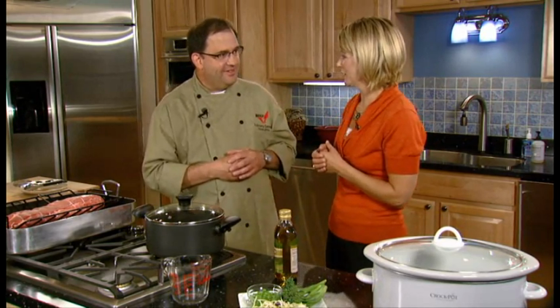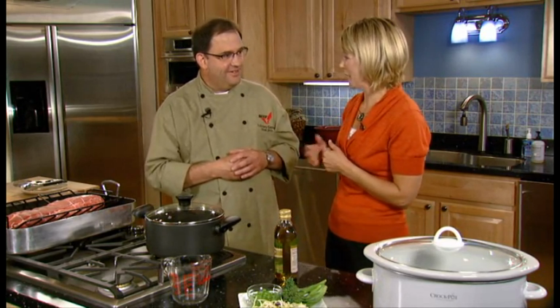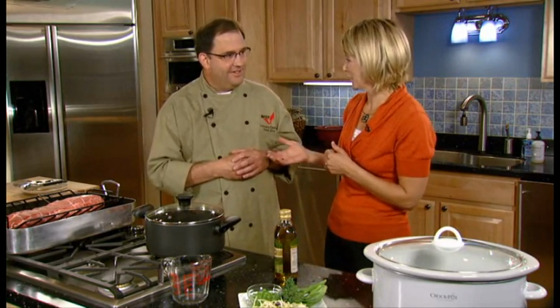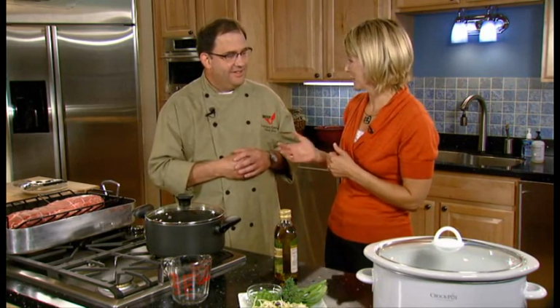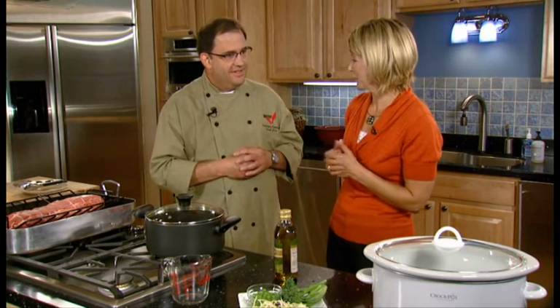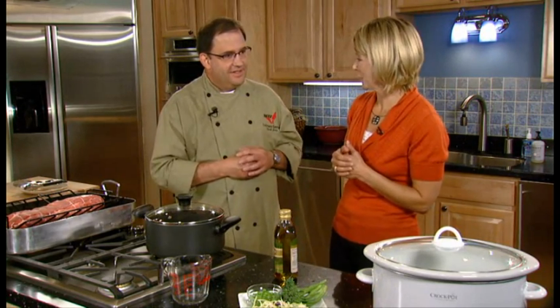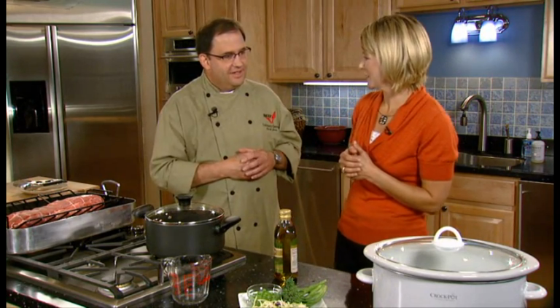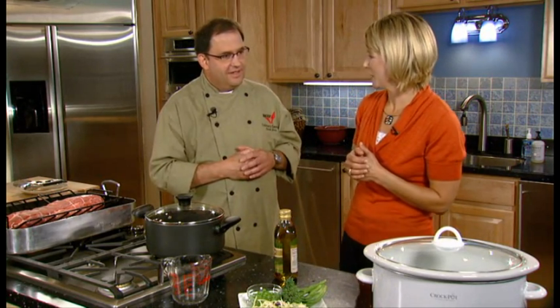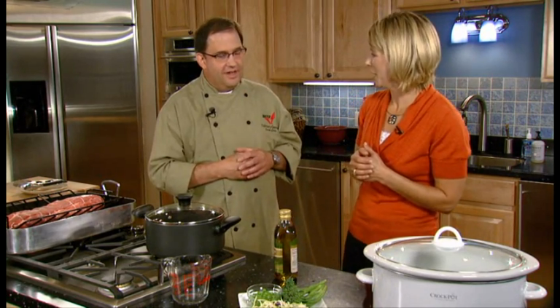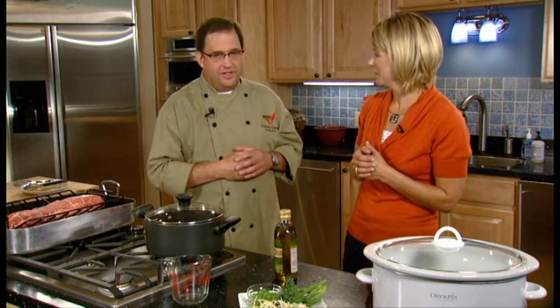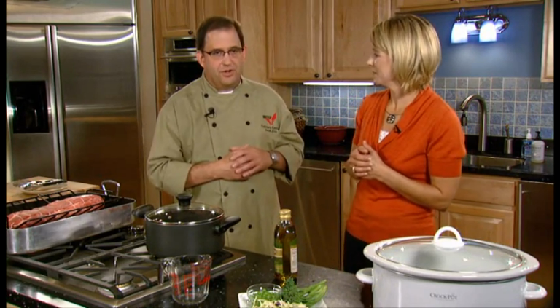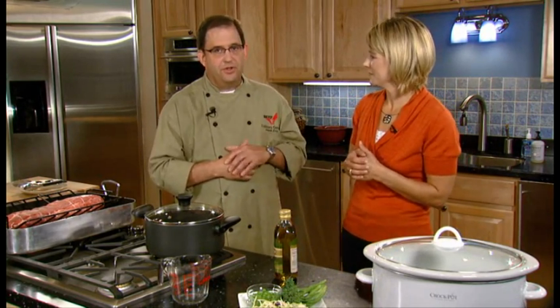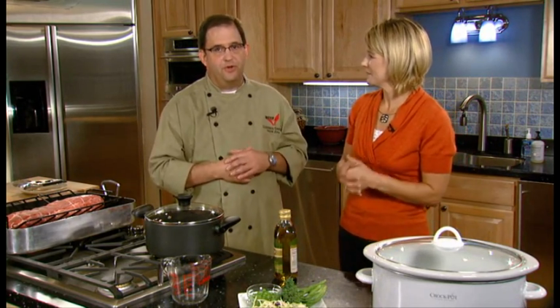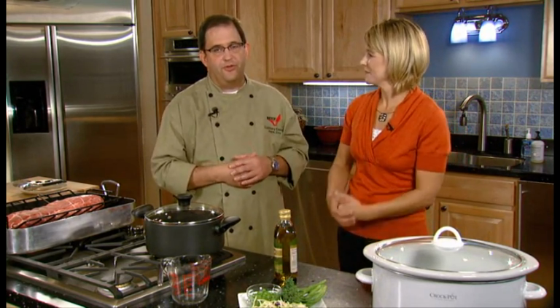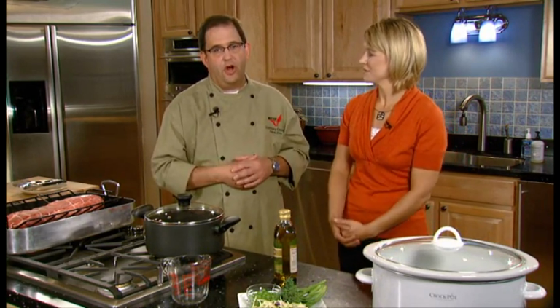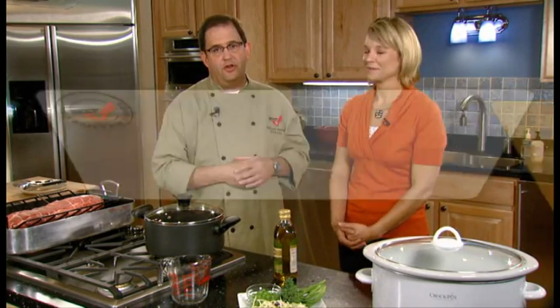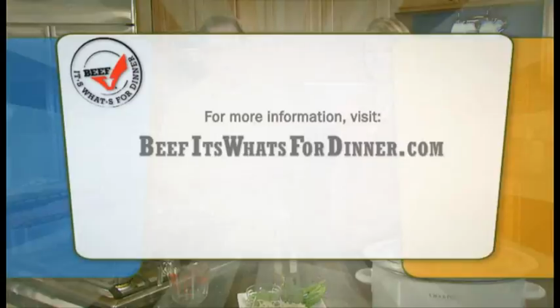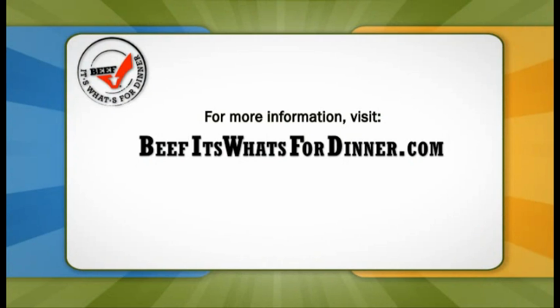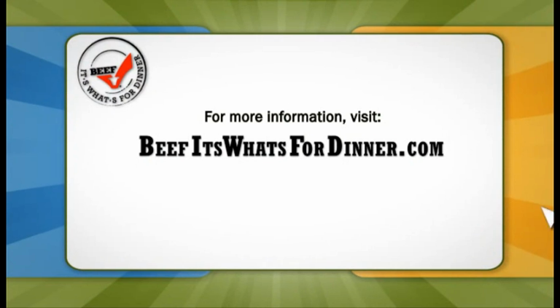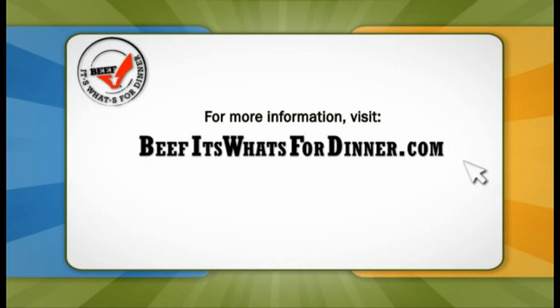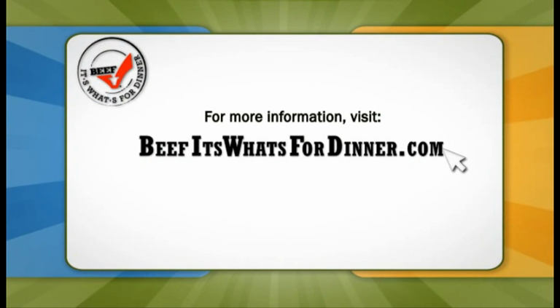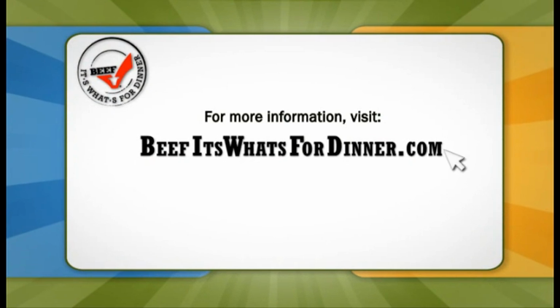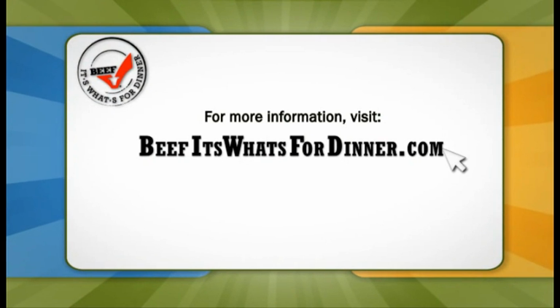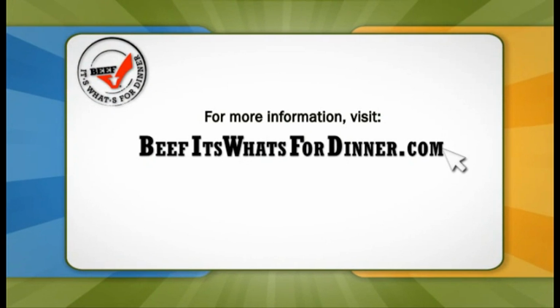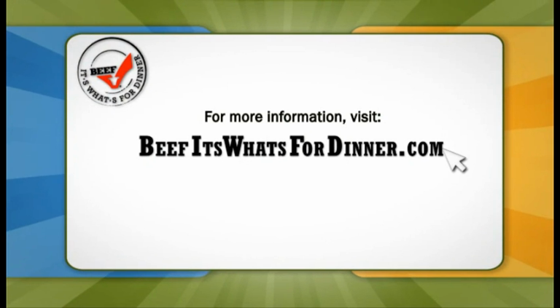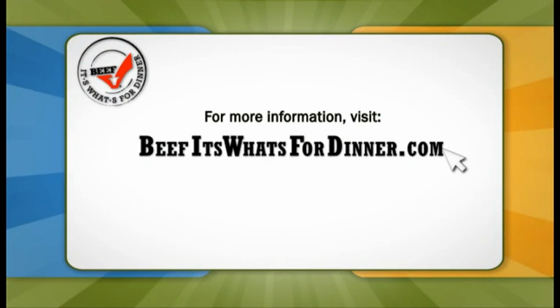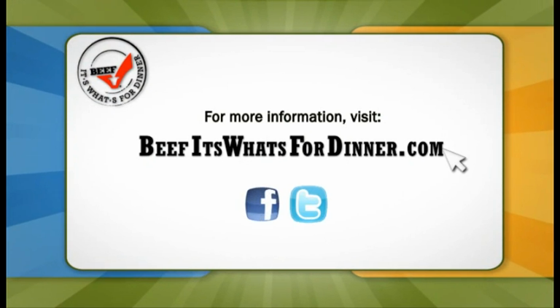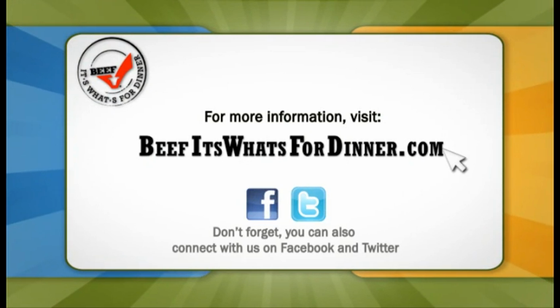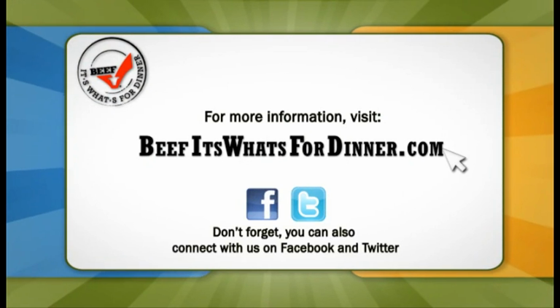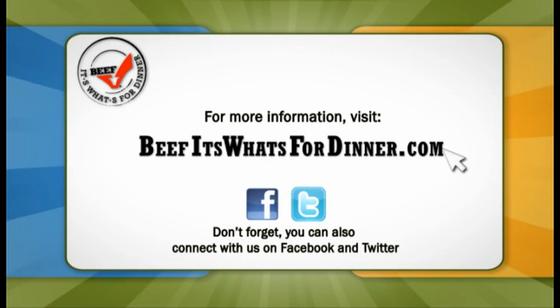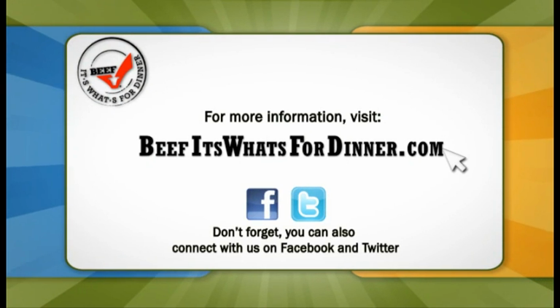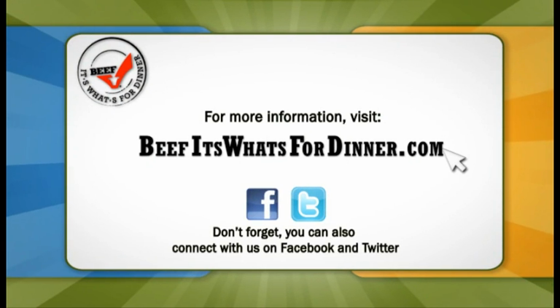Do you have some other tips for us as well? I sure do. For all to know before you go, visit beefitswhatsfordinner.com.